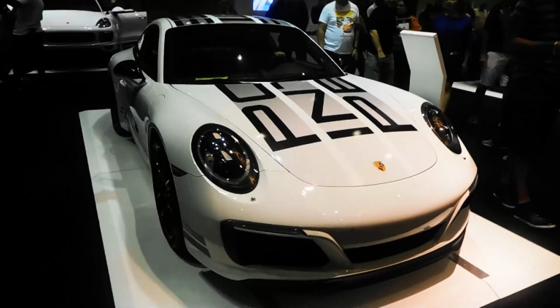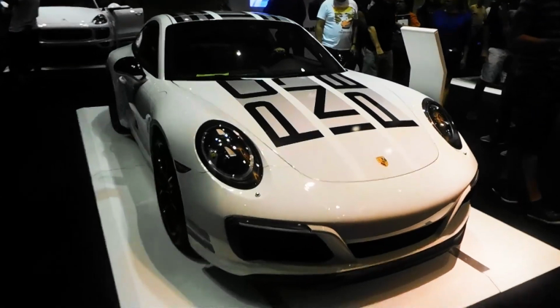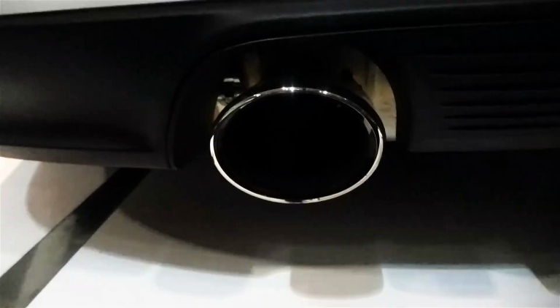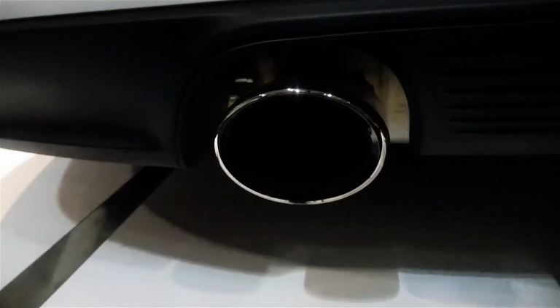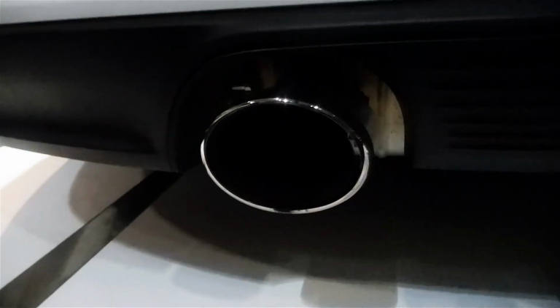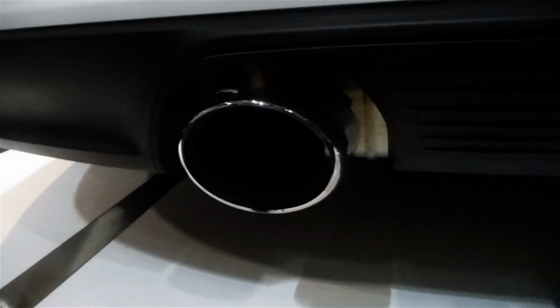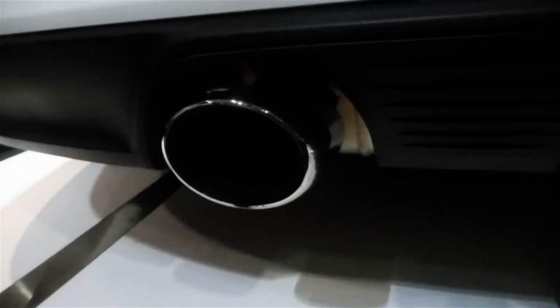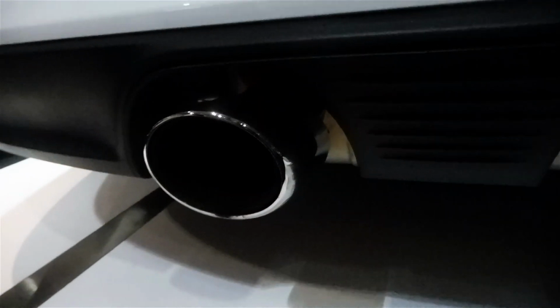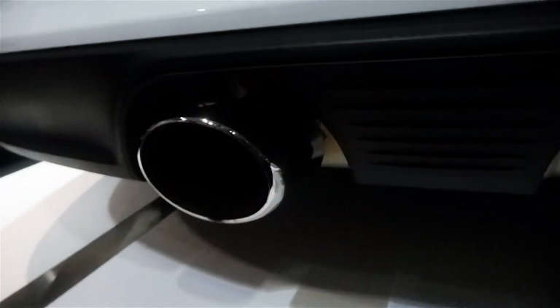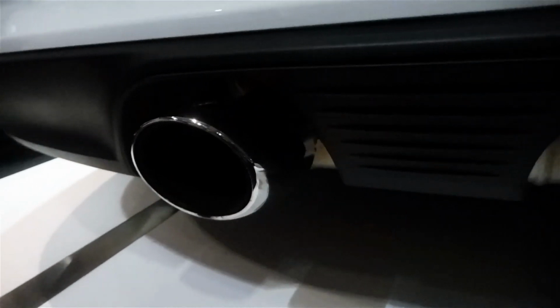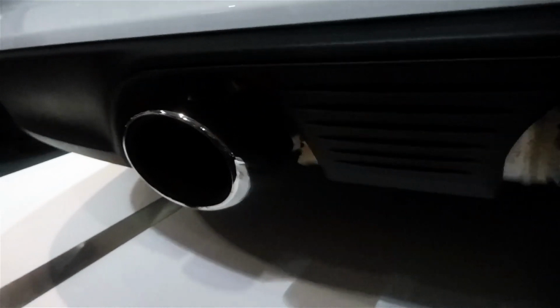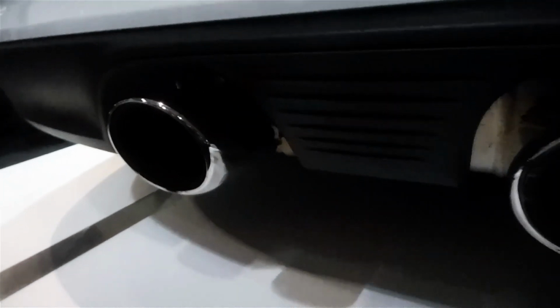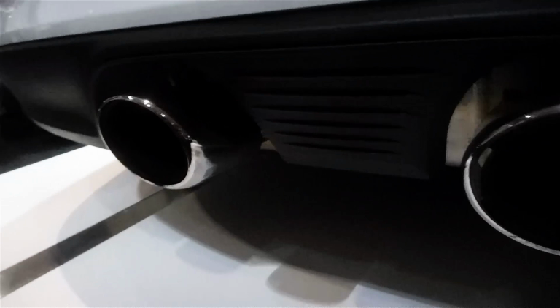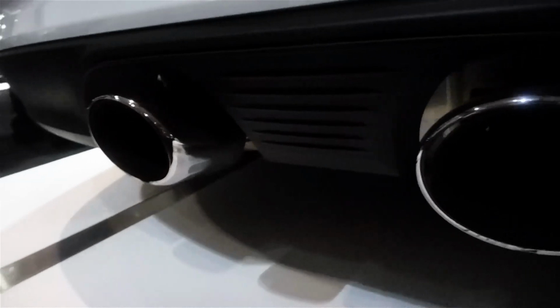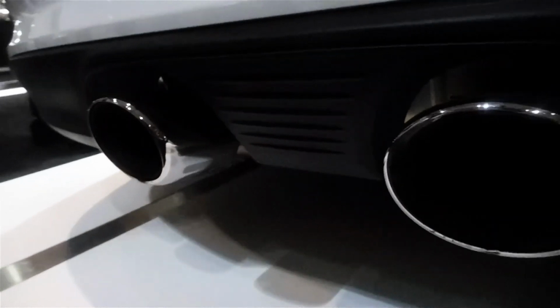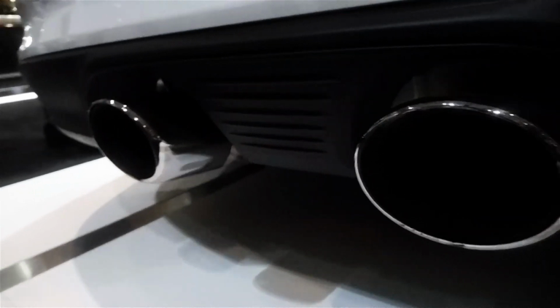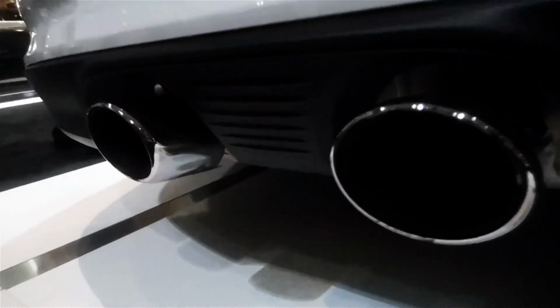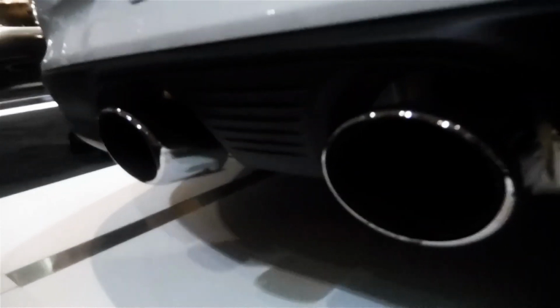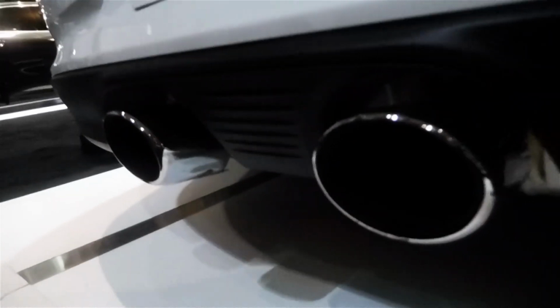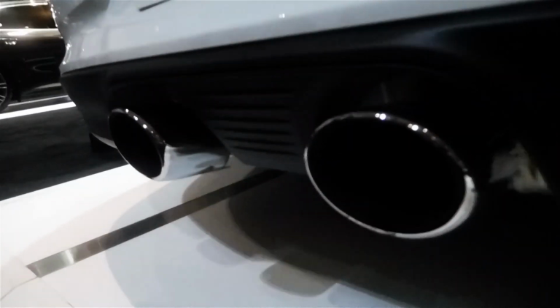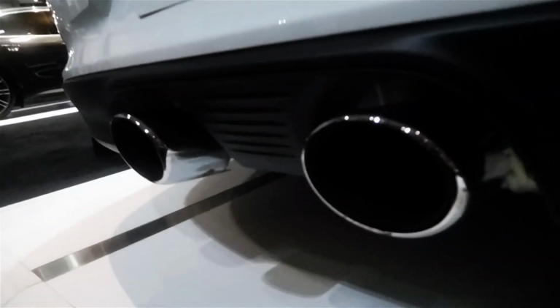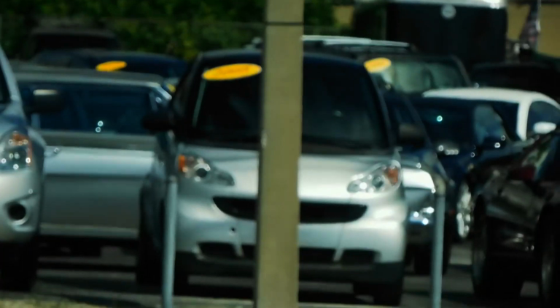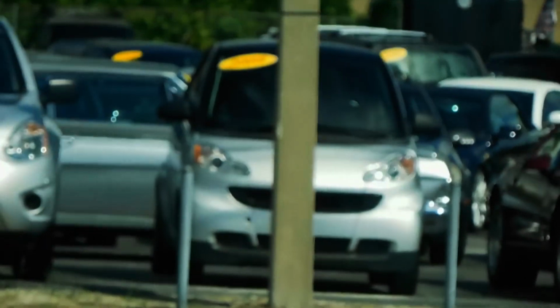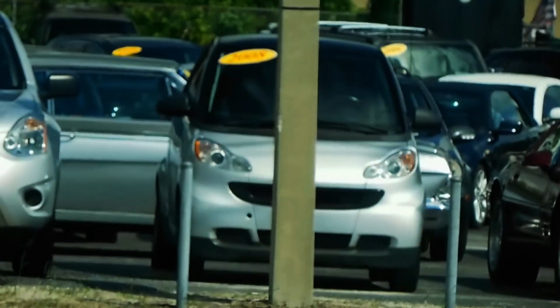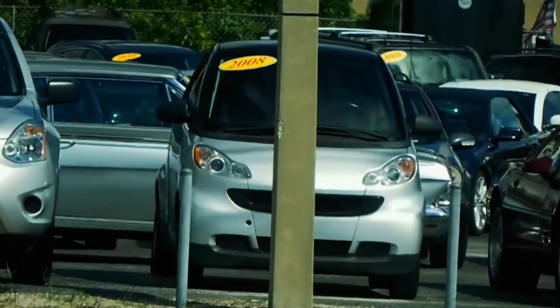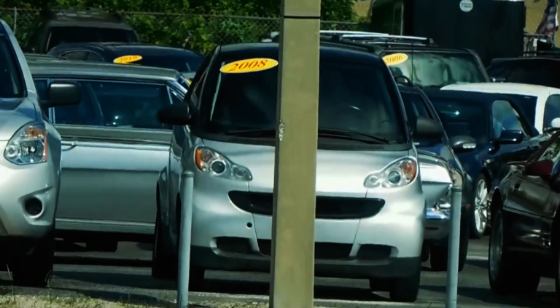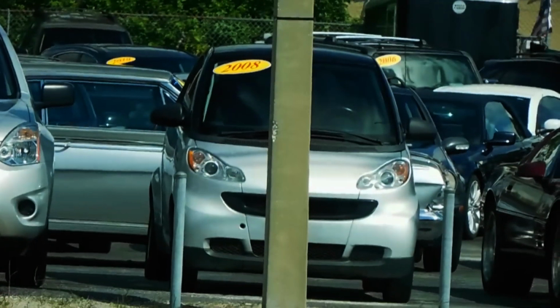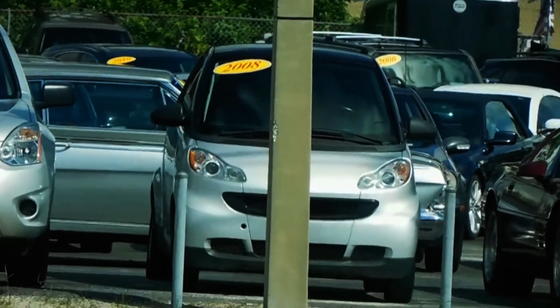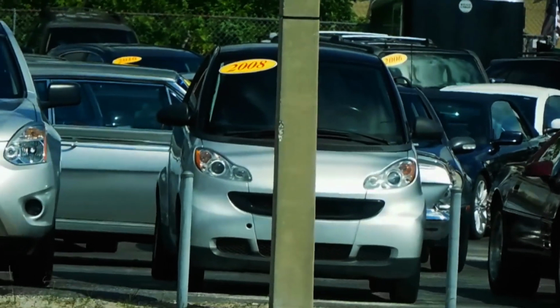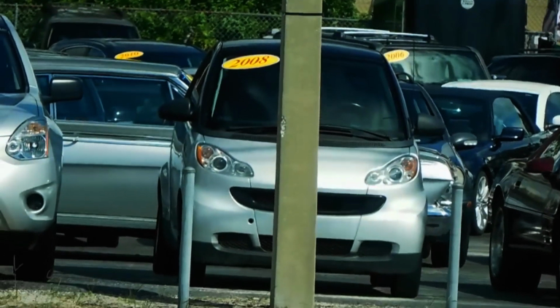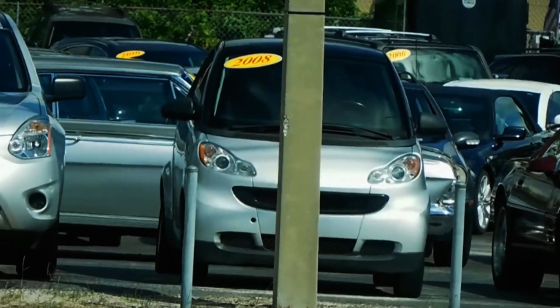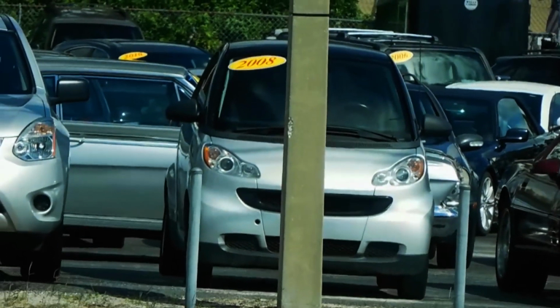Now, this is not a very common layout anymore, but it is featured in cars like the Porsche 911, the DeLorean, and the Smart Car.